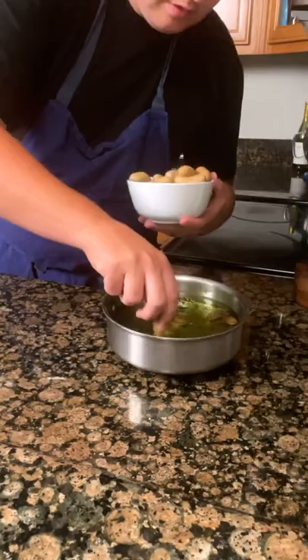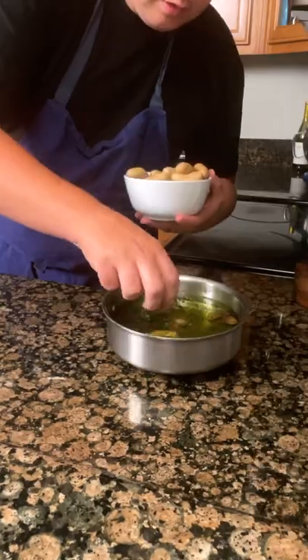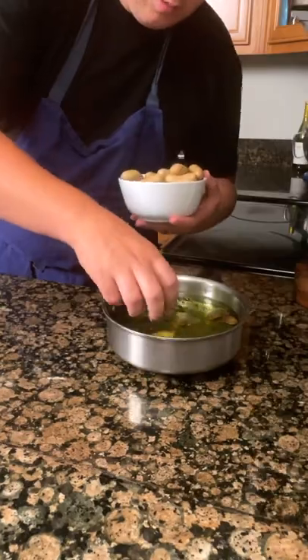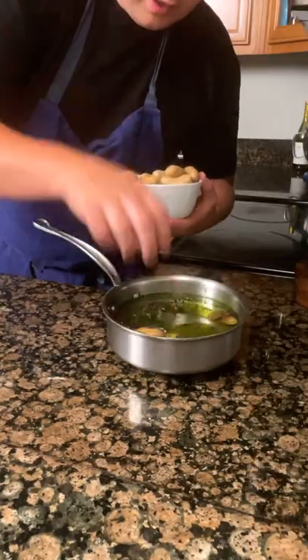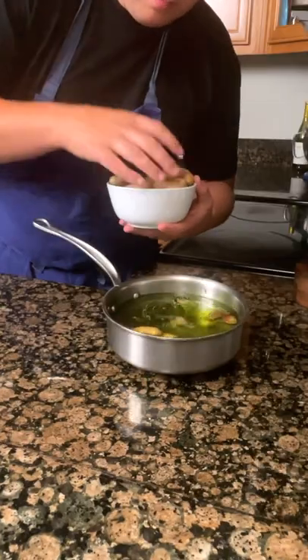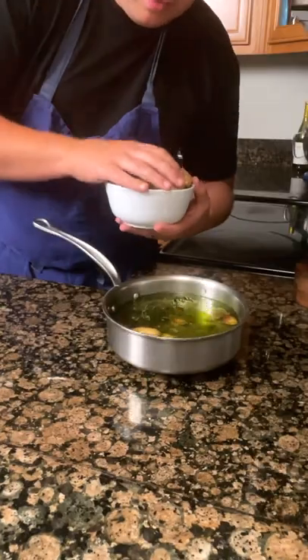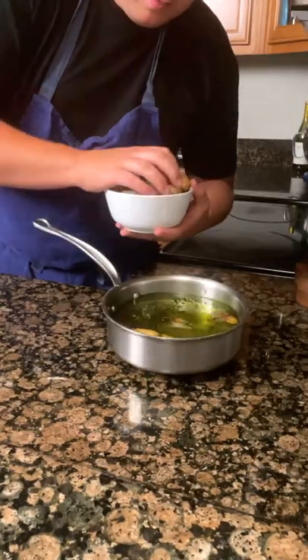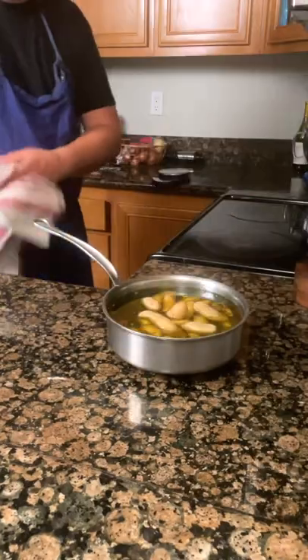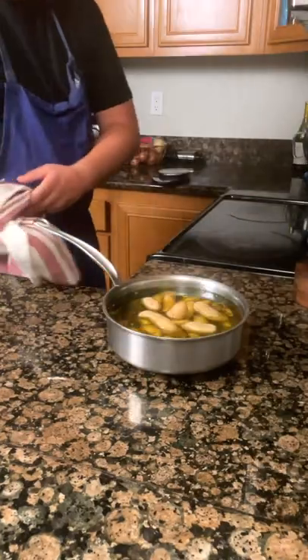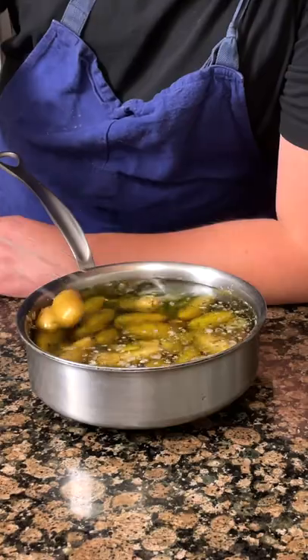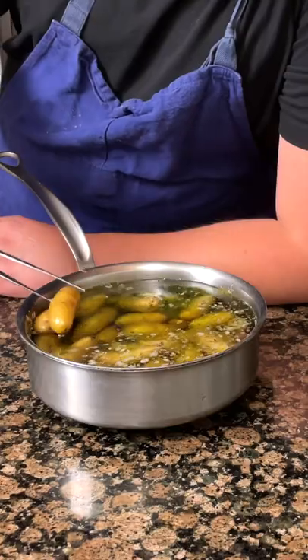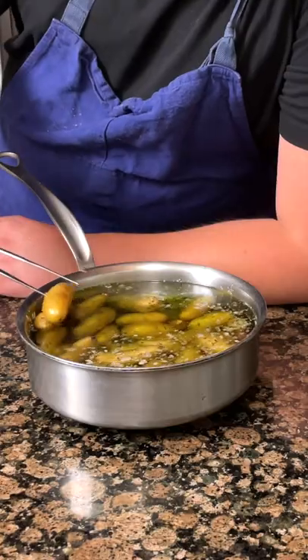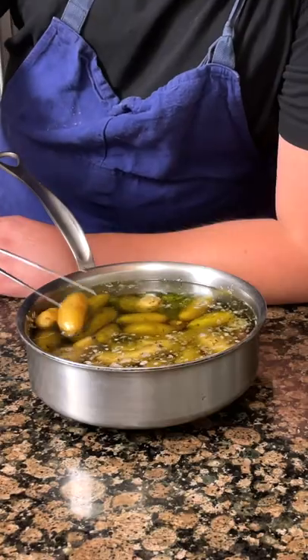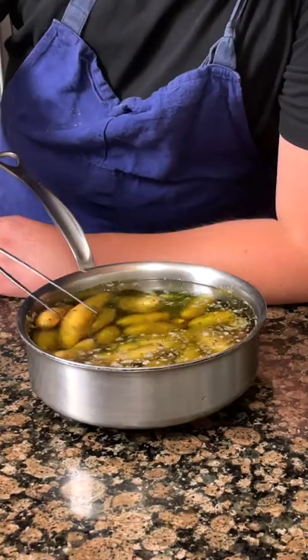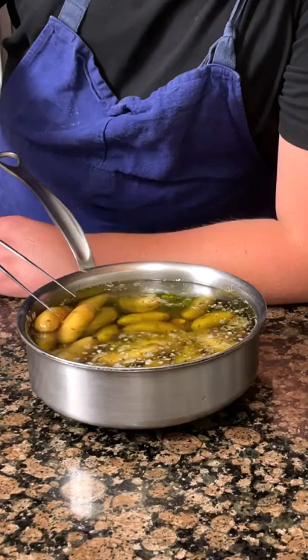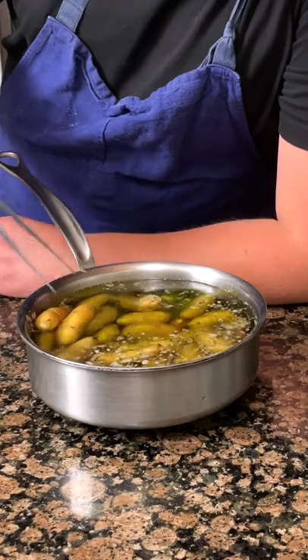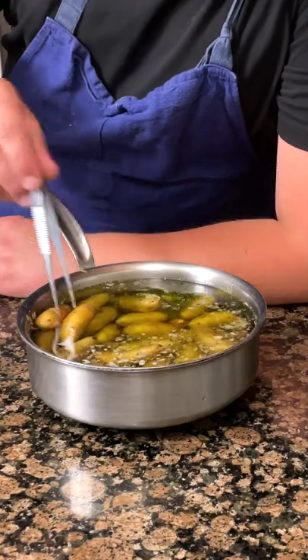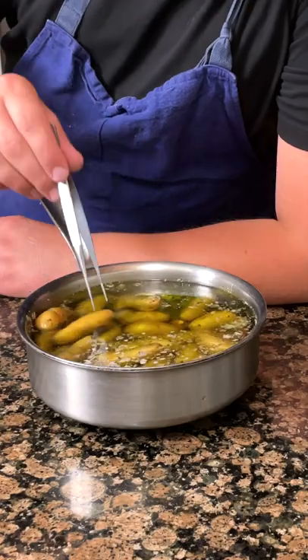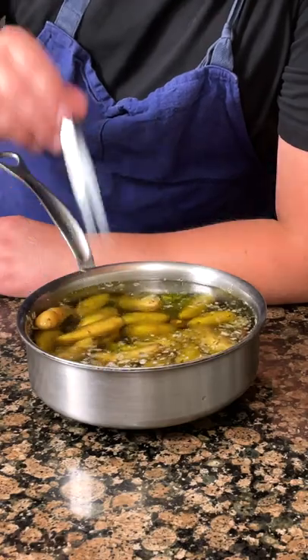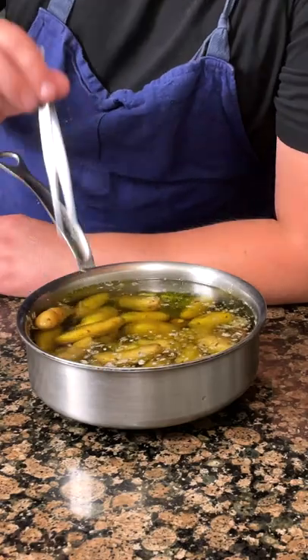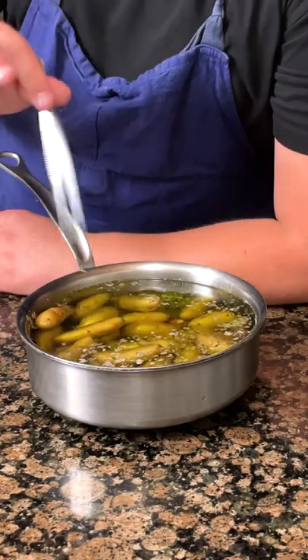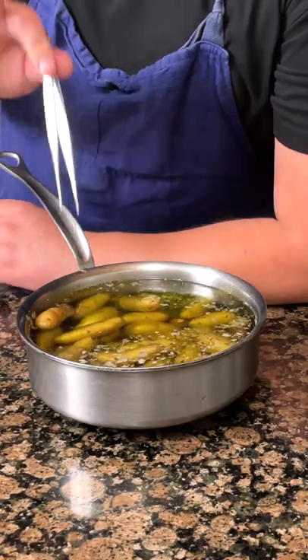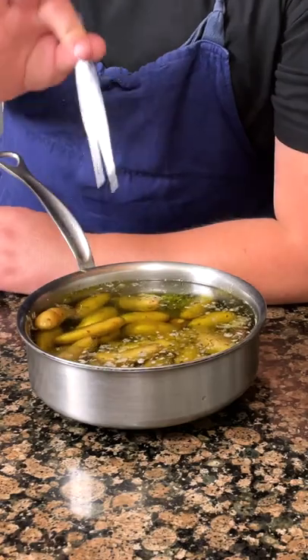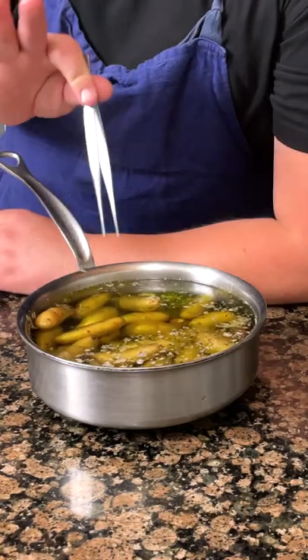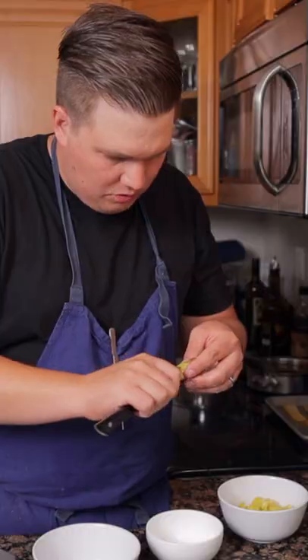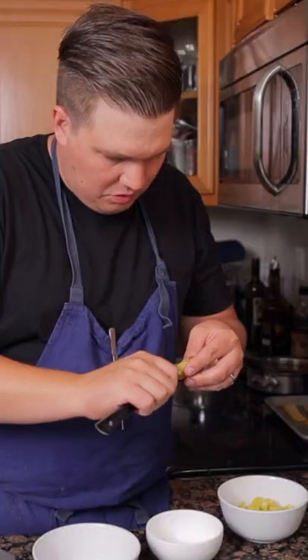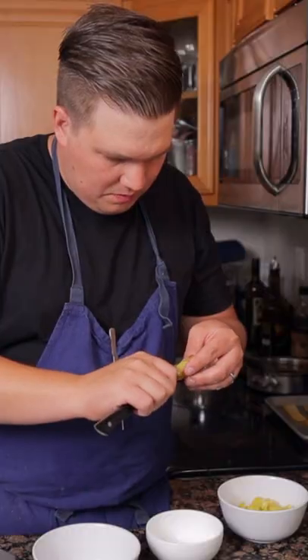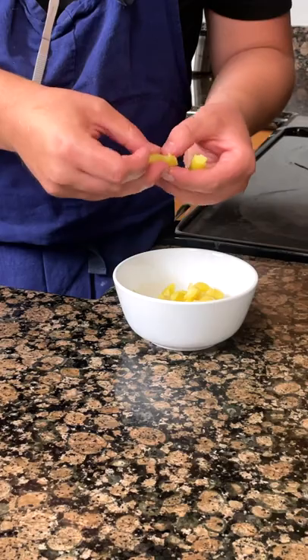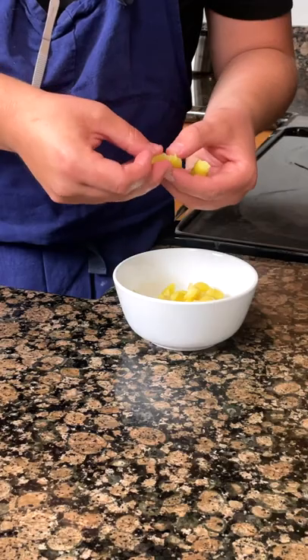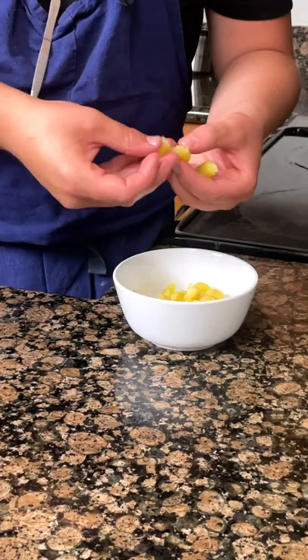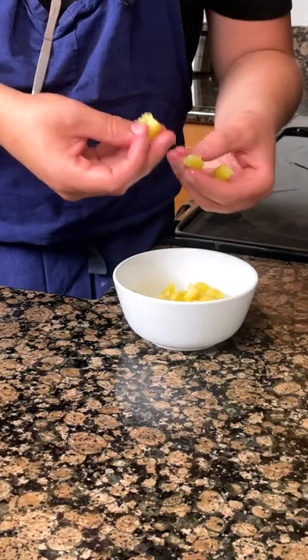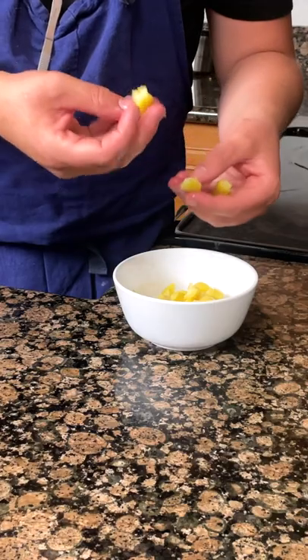Add in one pound of fingerling potatoes. Cook at 350 degrees Fahrenheit until tender. Peel and break into small pieces.